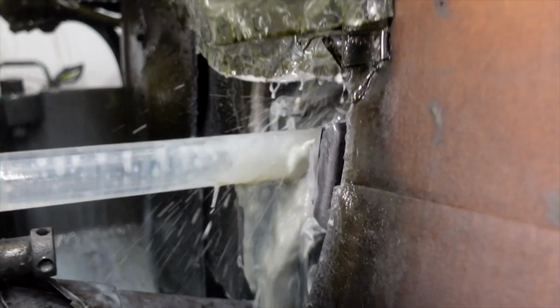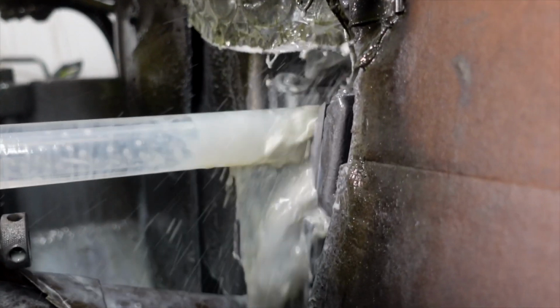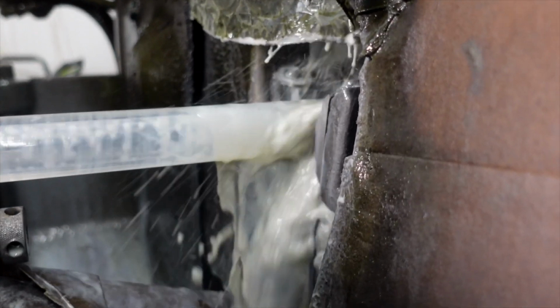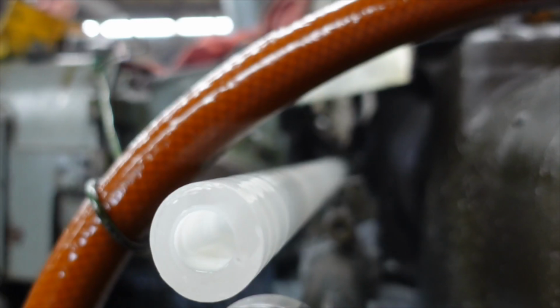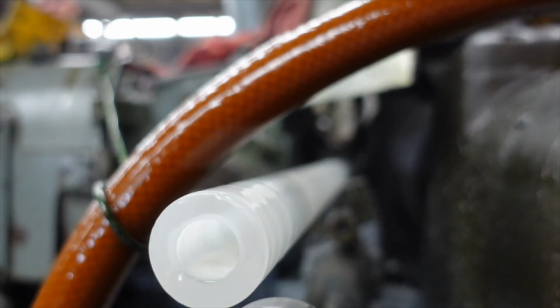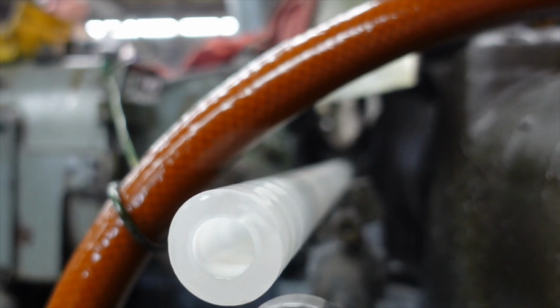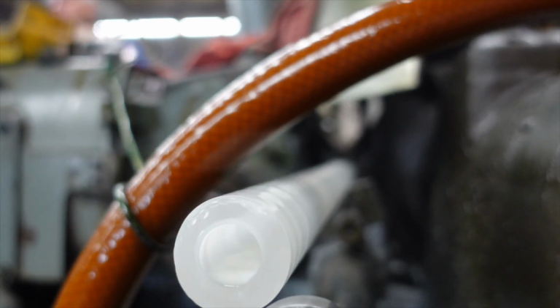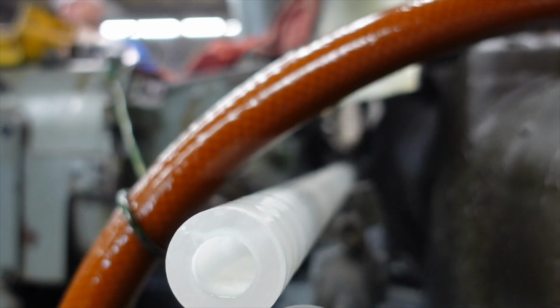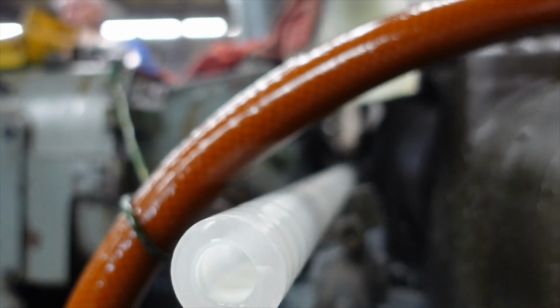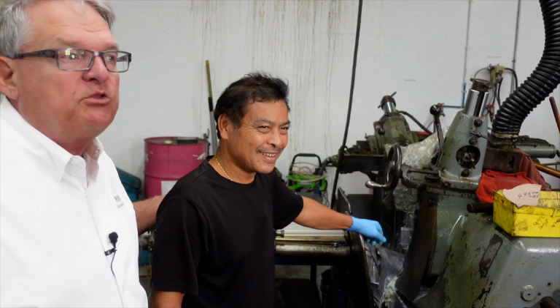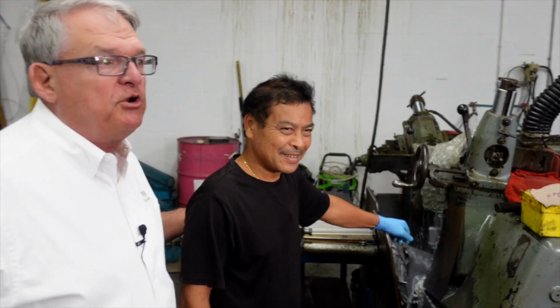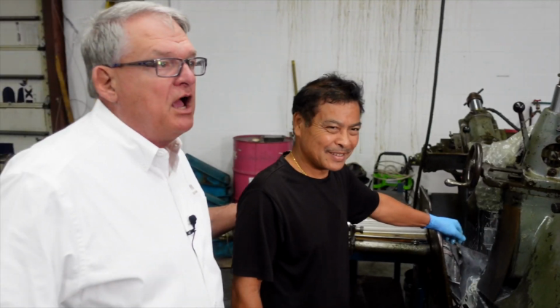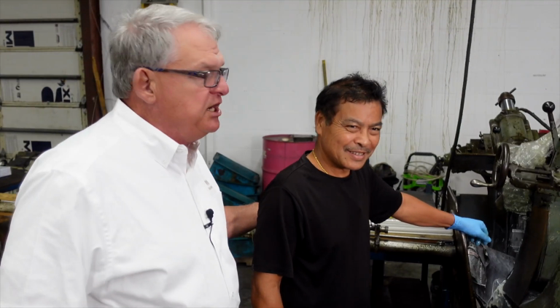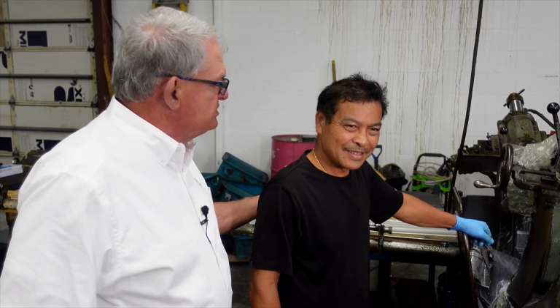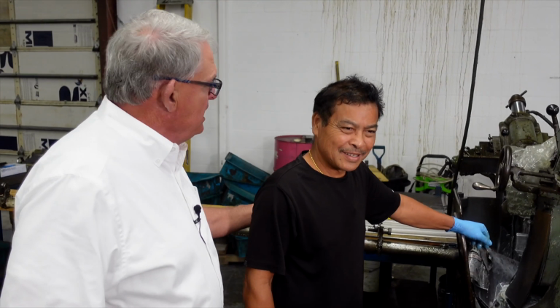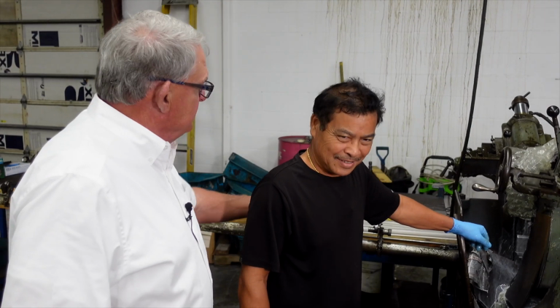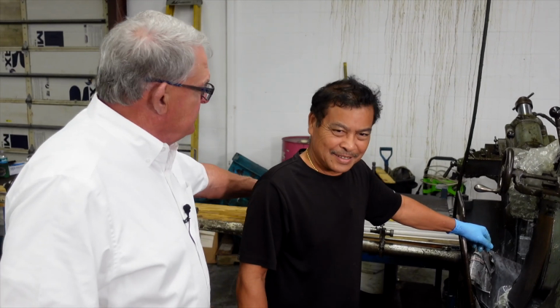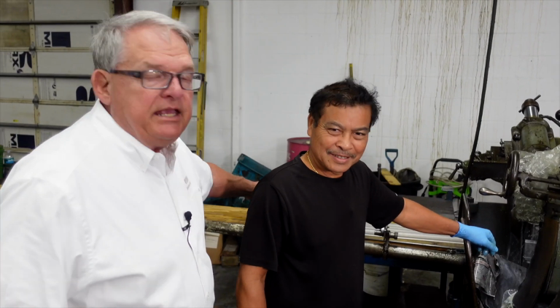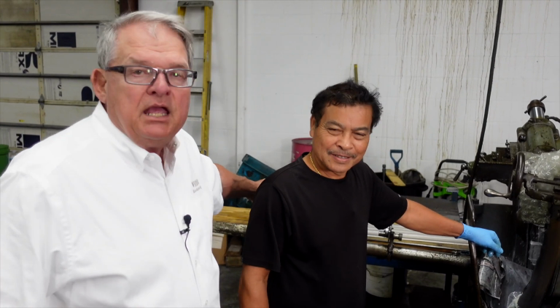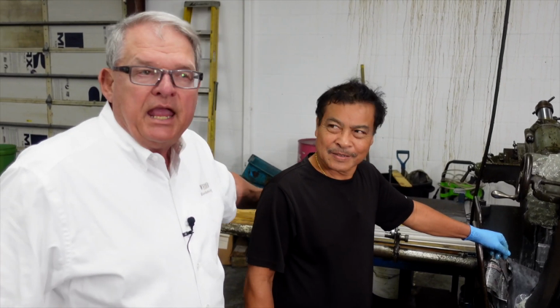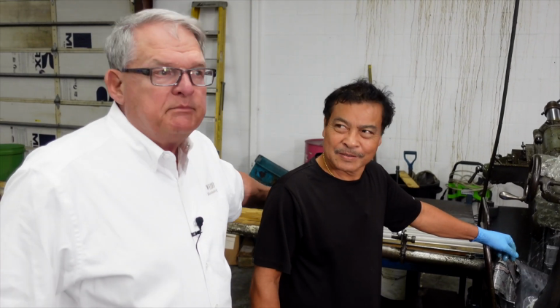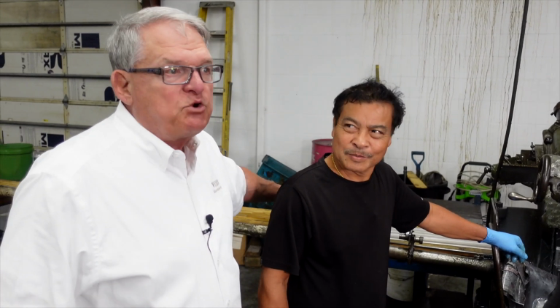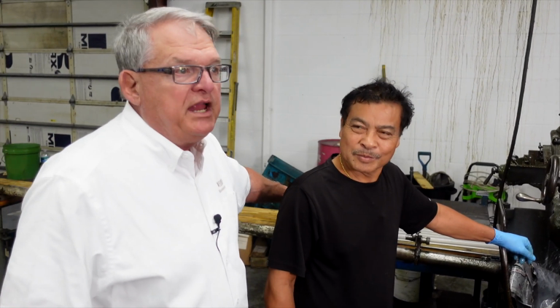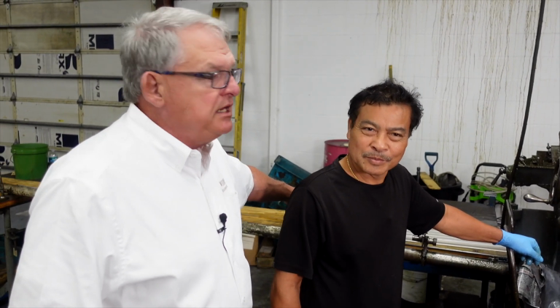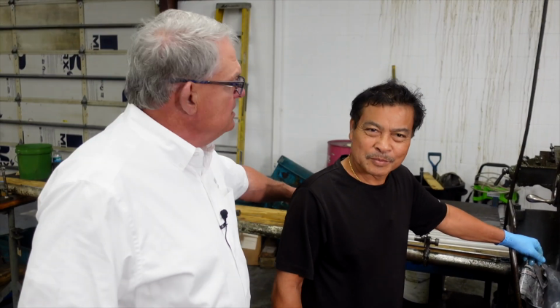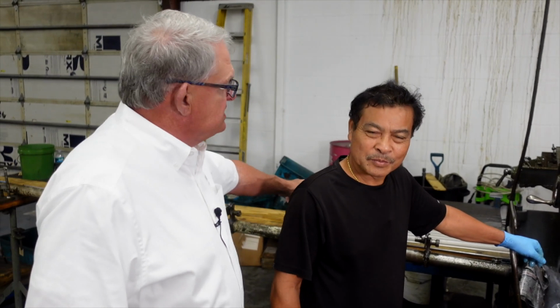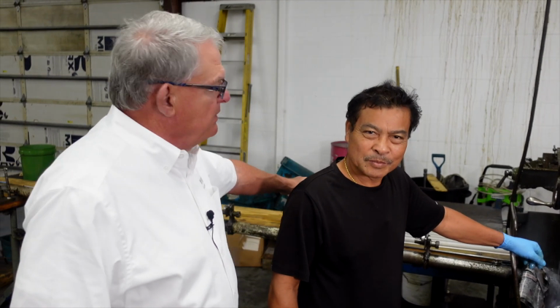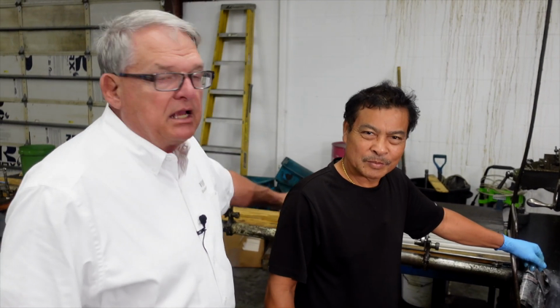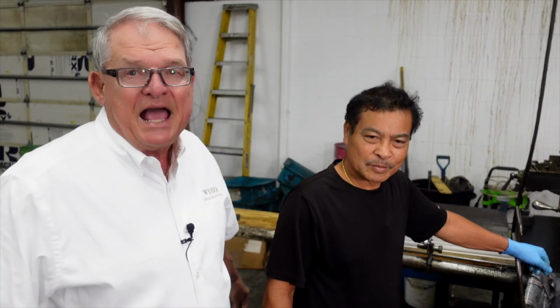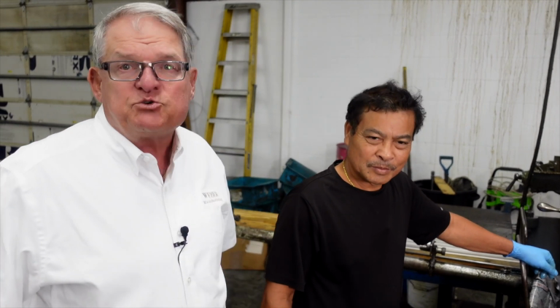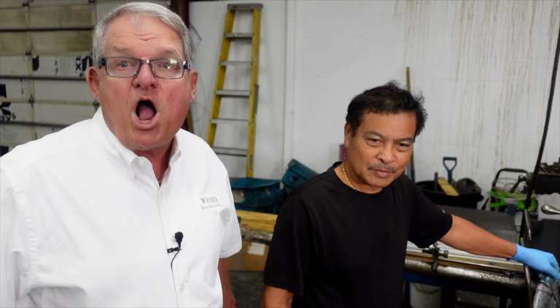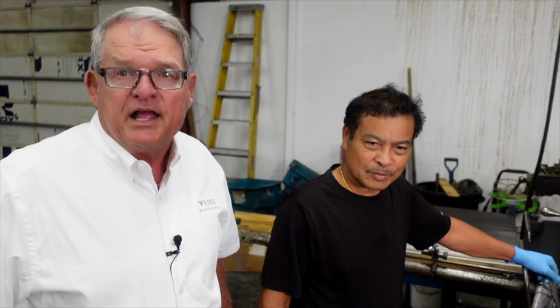This is our oldest employee — he's been here 39 years — and today he's grinding some glass rods.